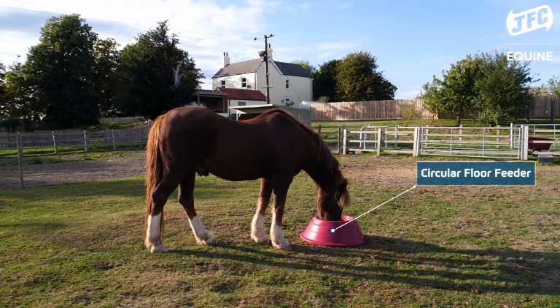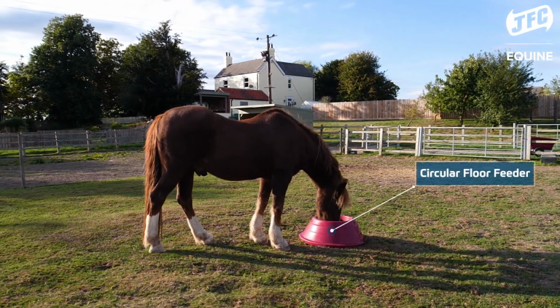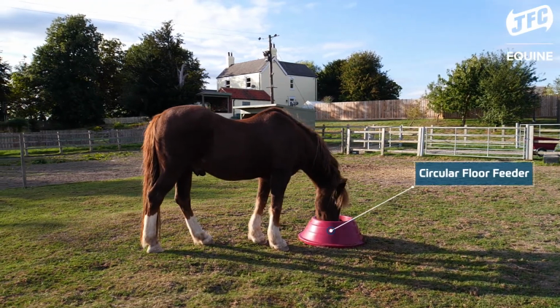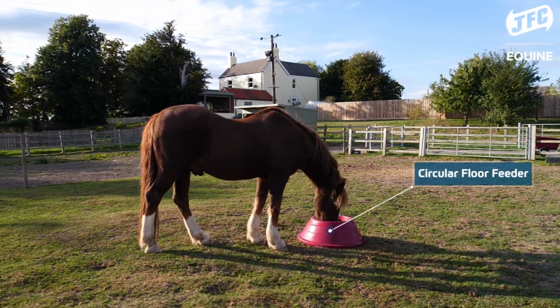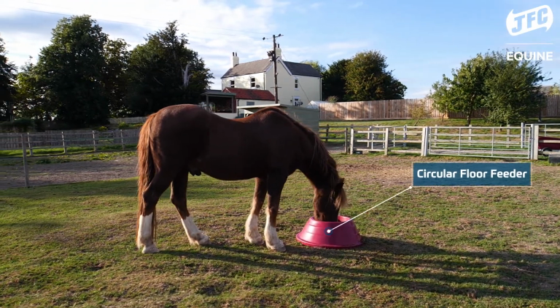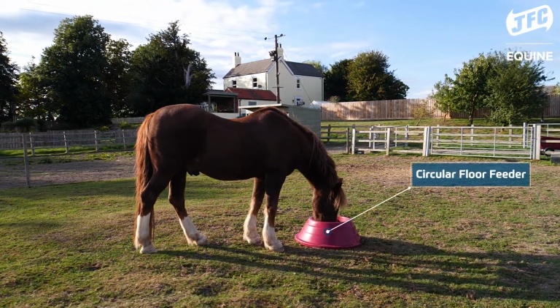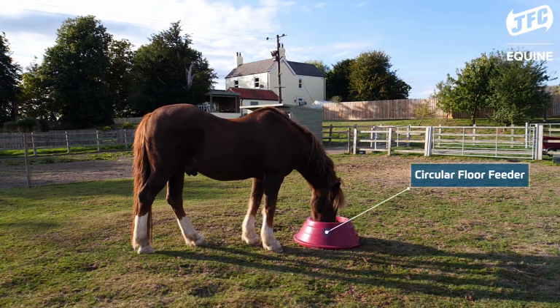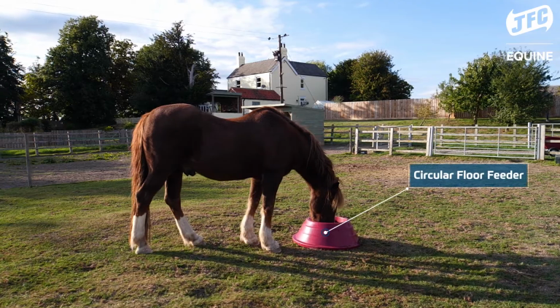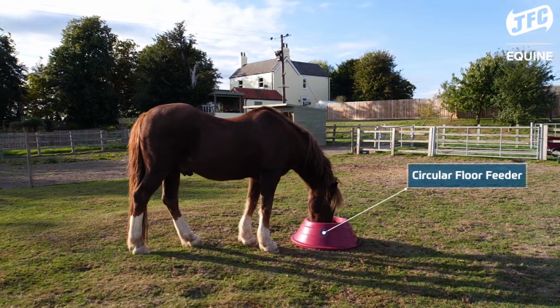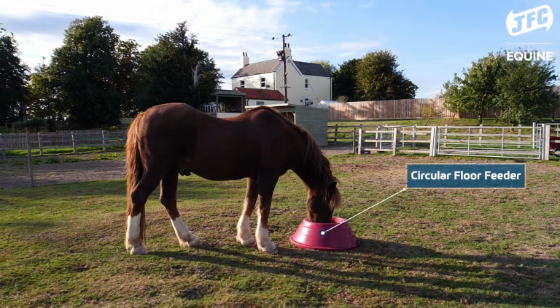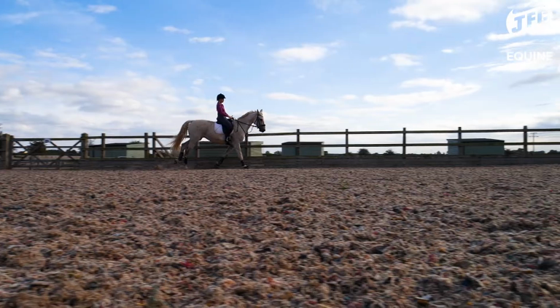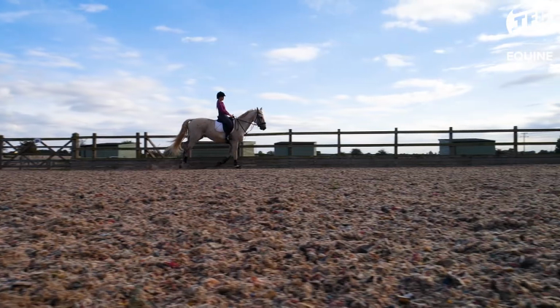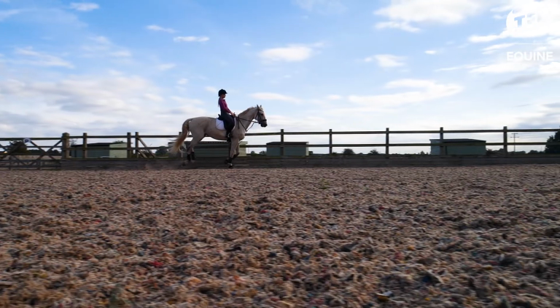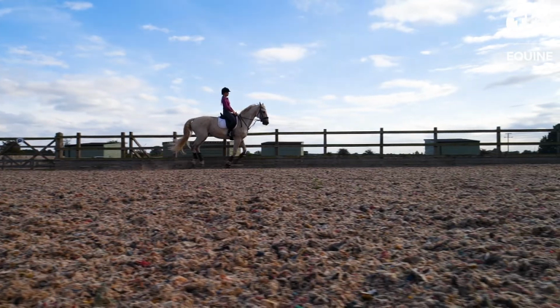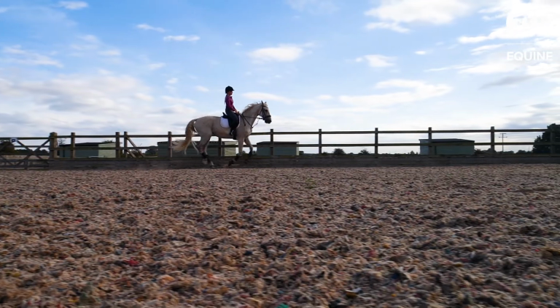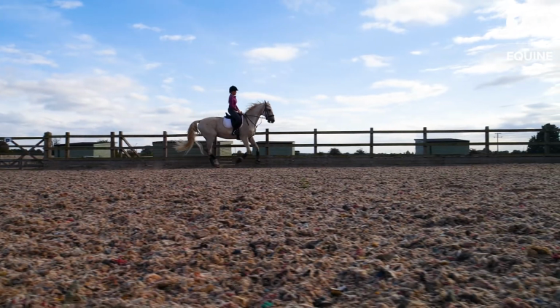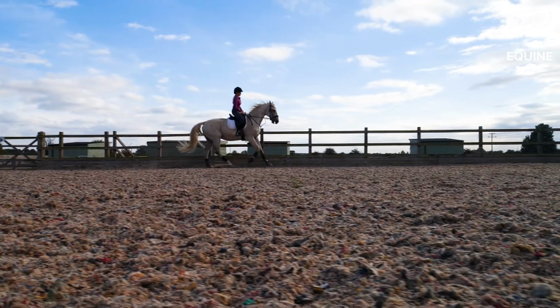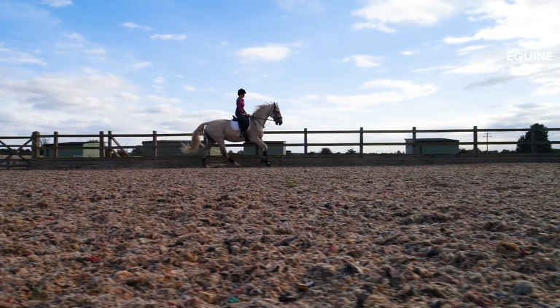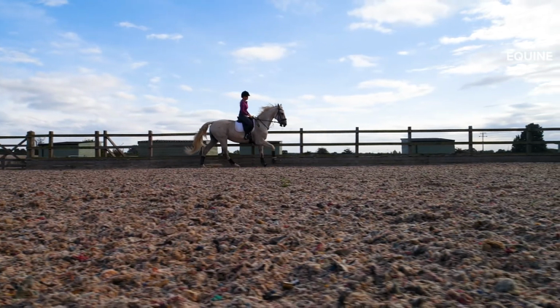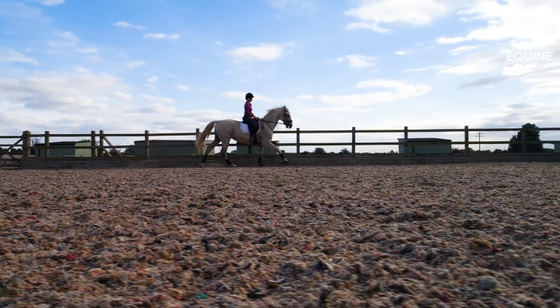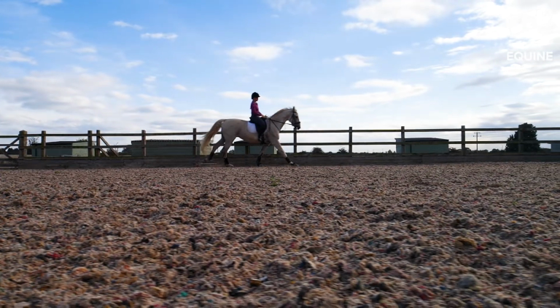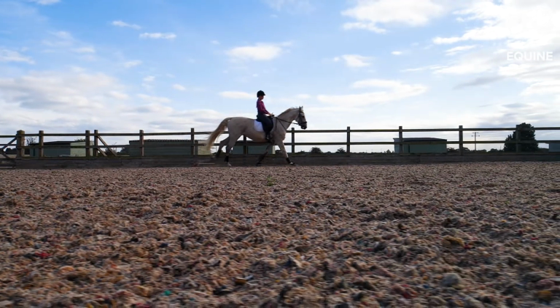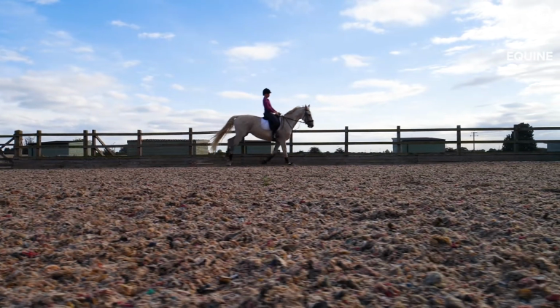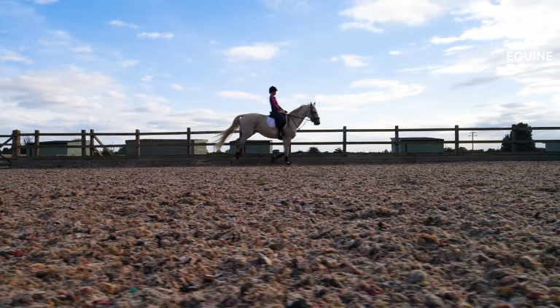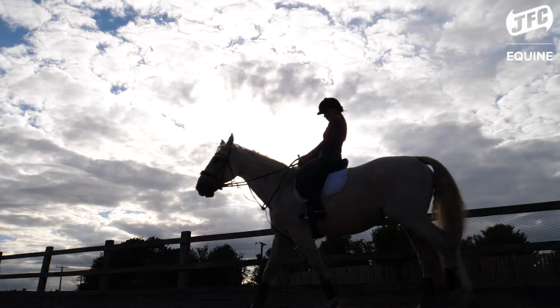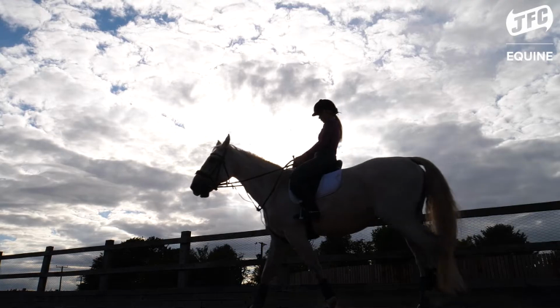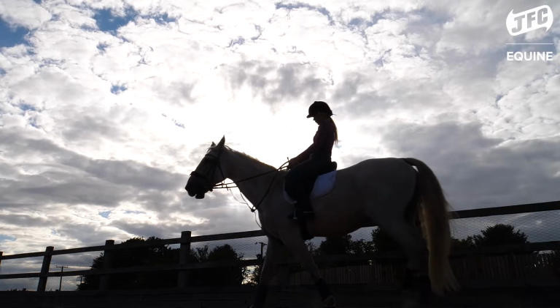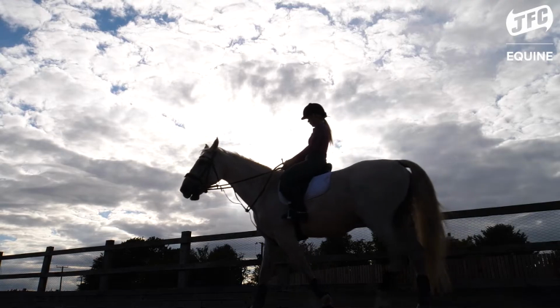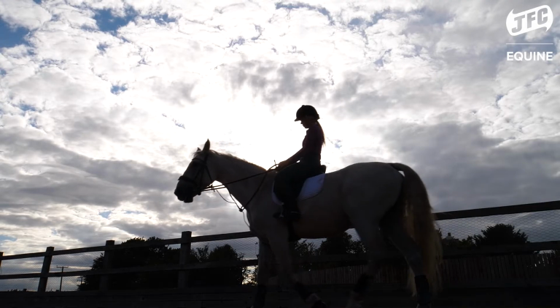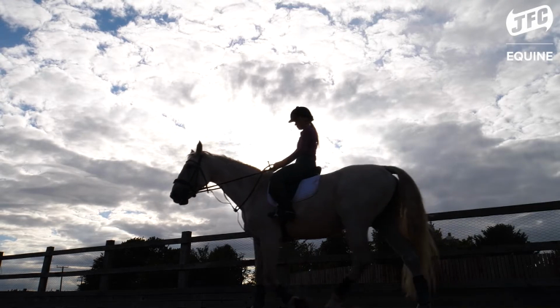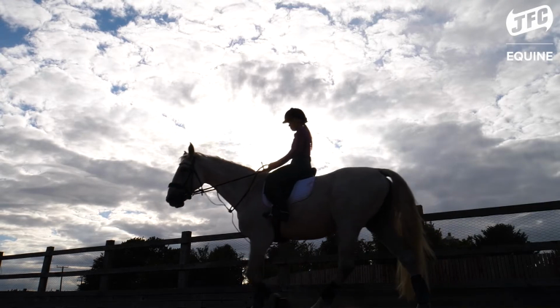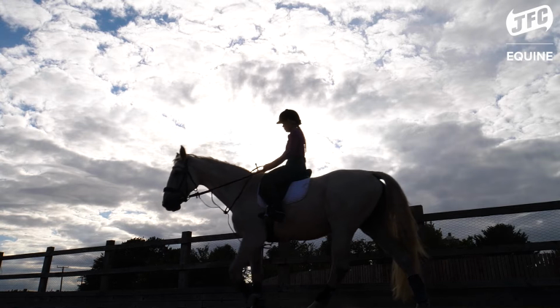Hi, I'm Georgia, better known as Lil Pet Channel. I'm an equestrian YouTuber and today we are at my yard with my horses.